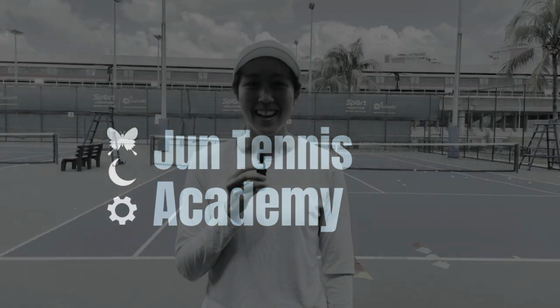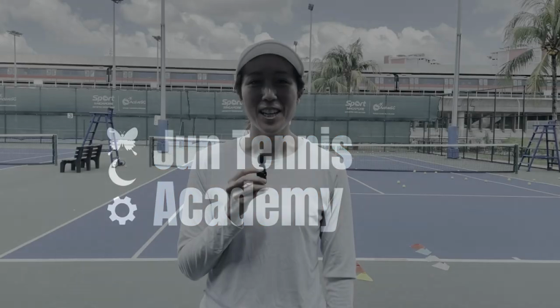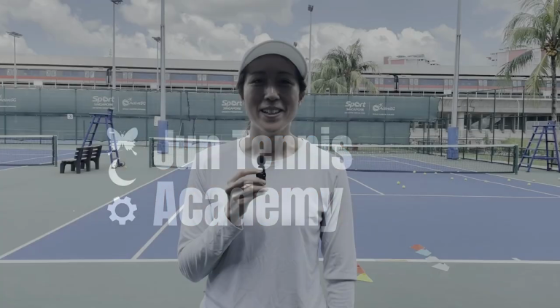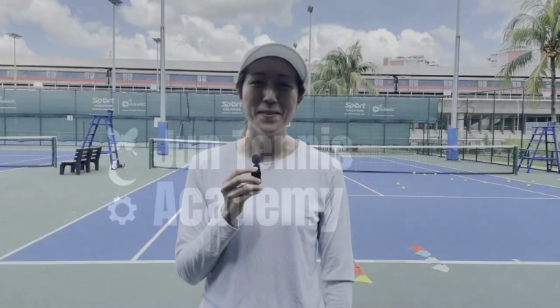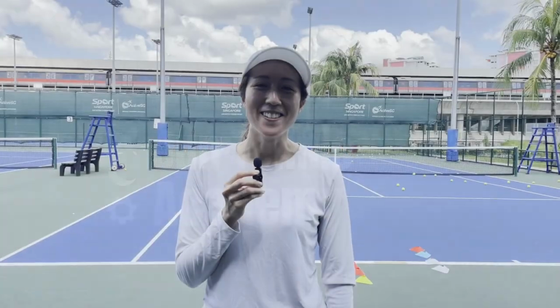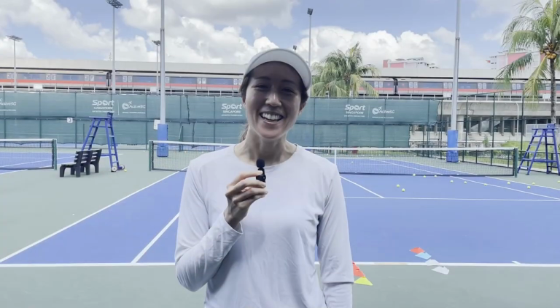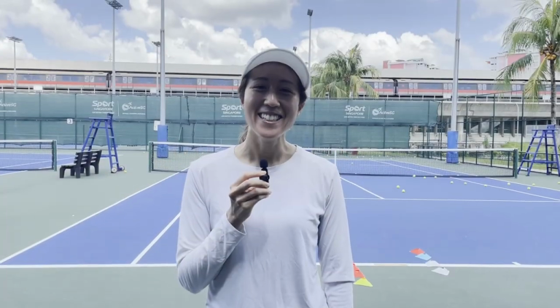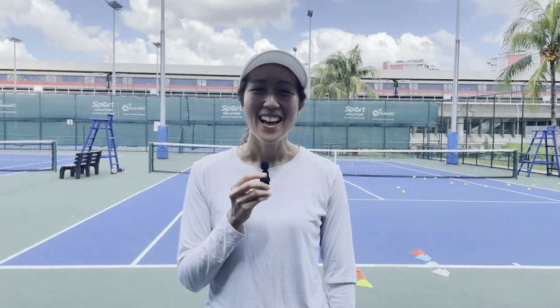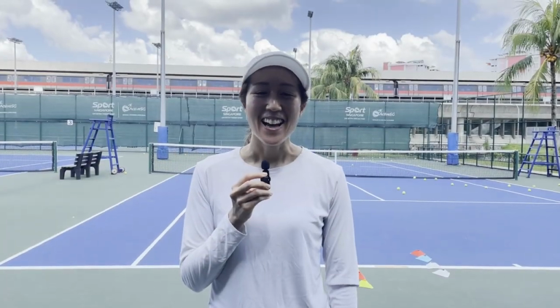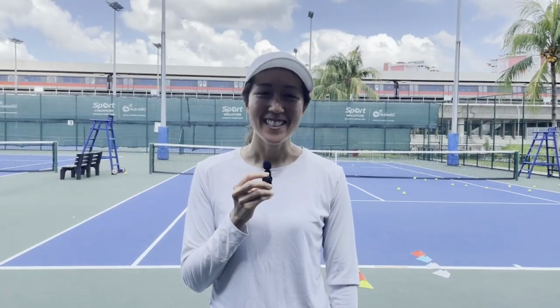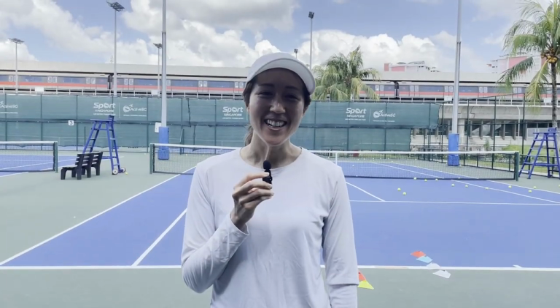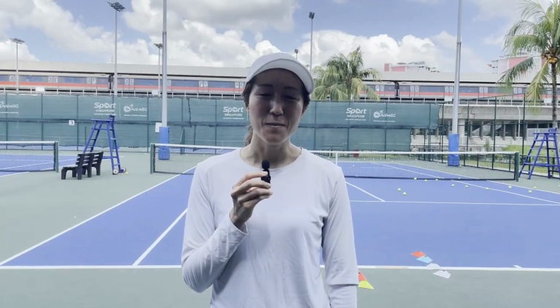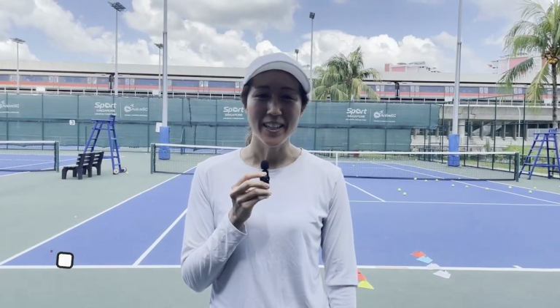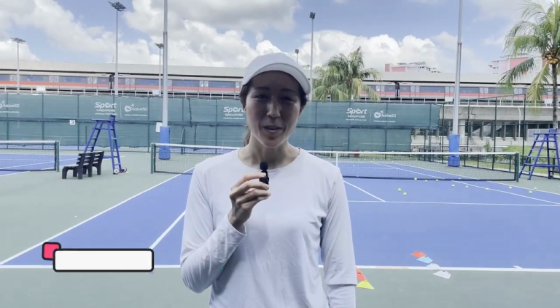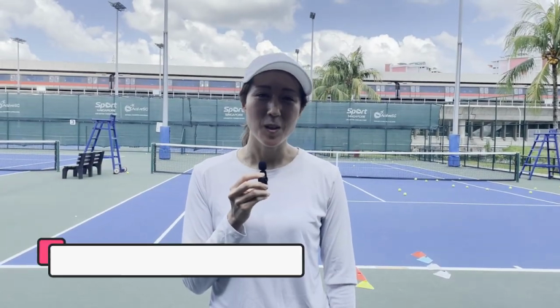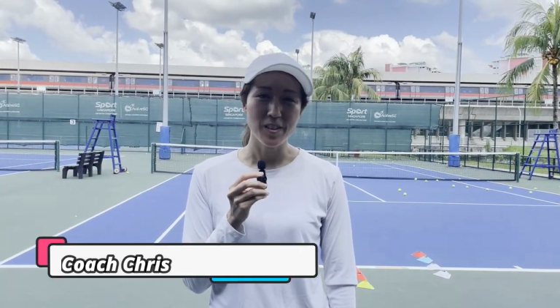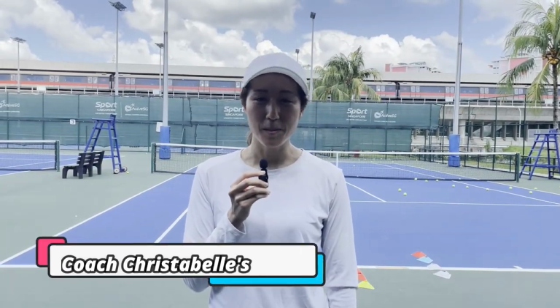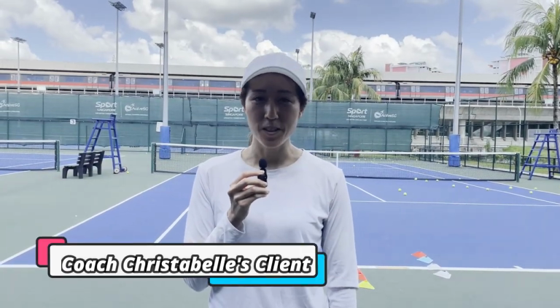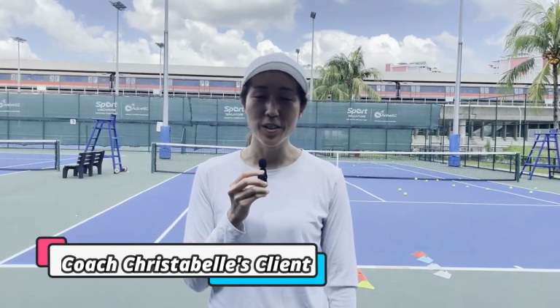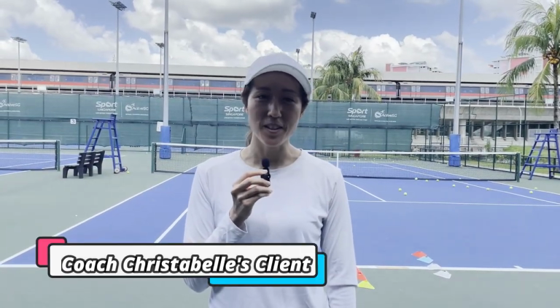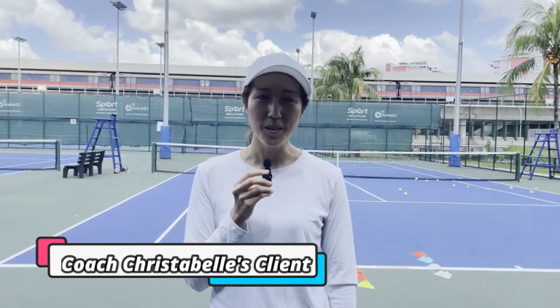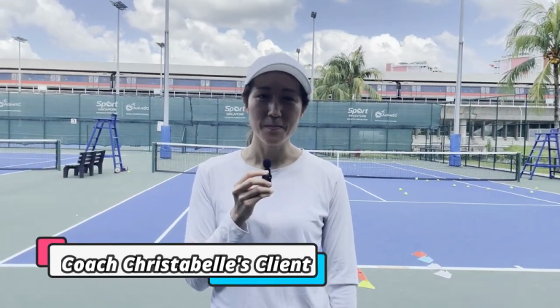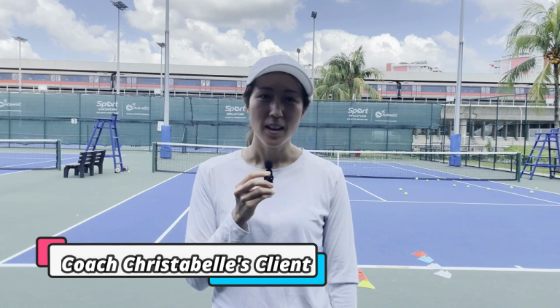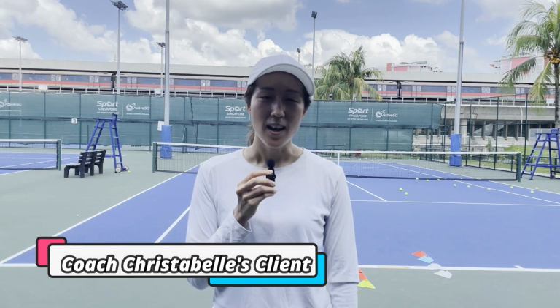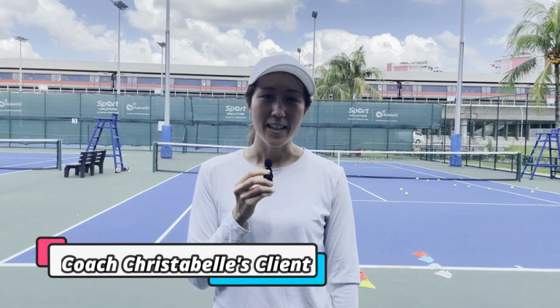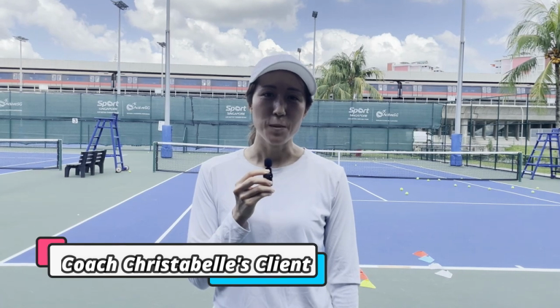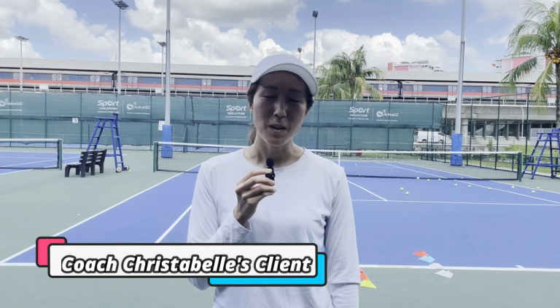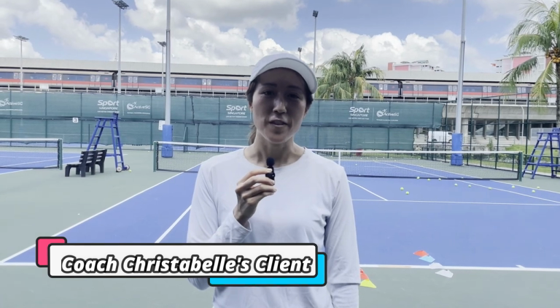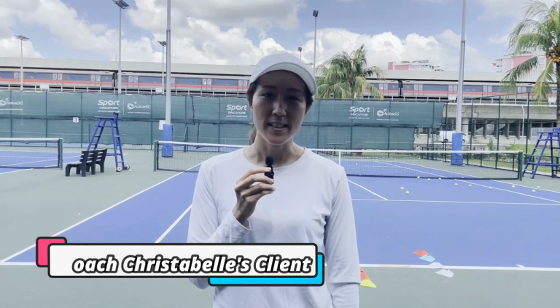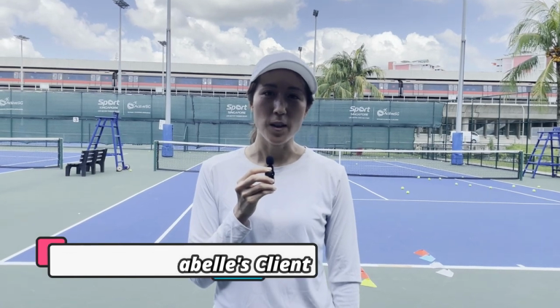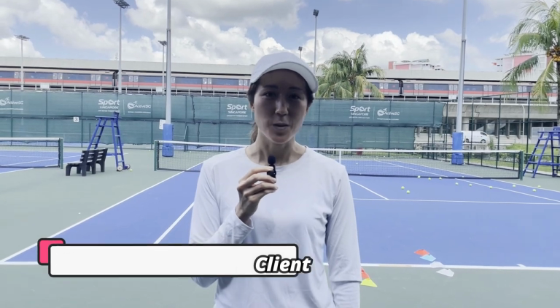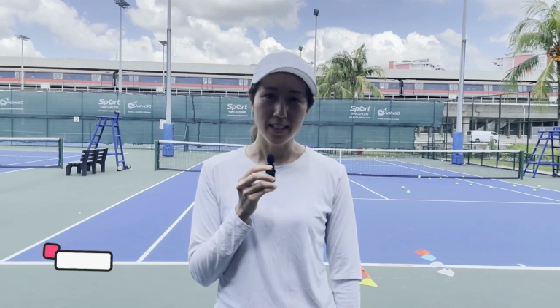Hi, my name is Dorian. I started as a beginner with Coach Cristobal two years ago. I now play with my friends once a week.